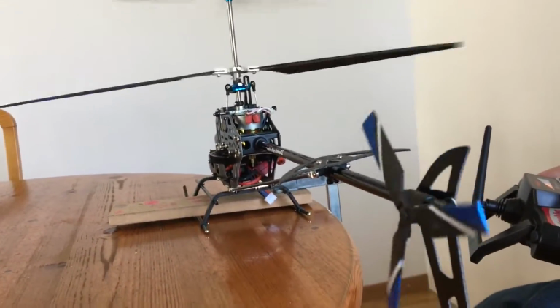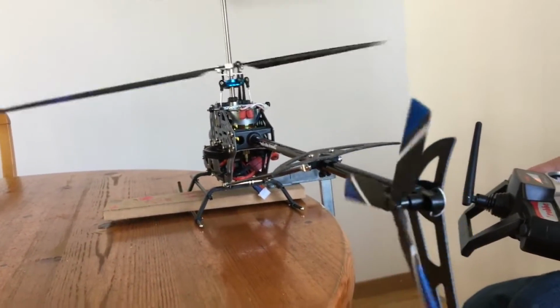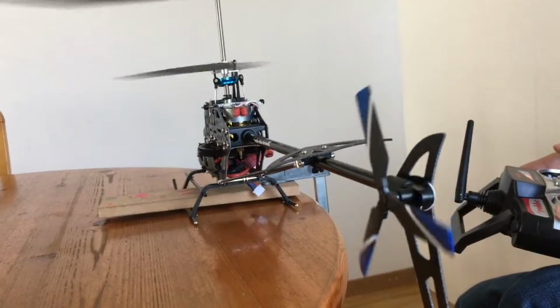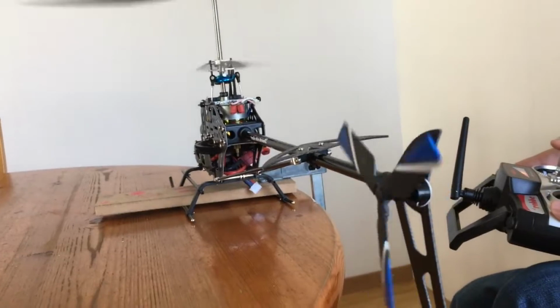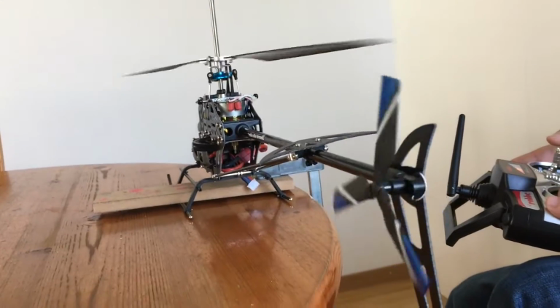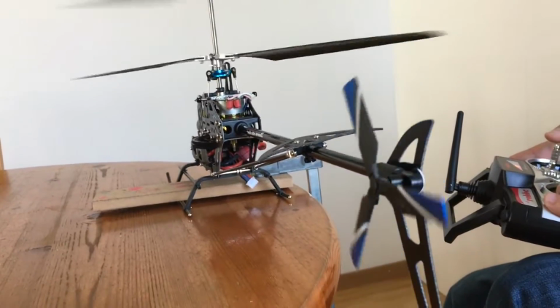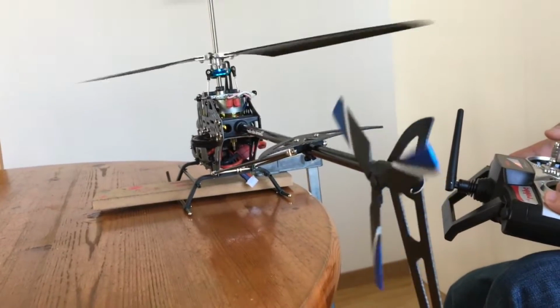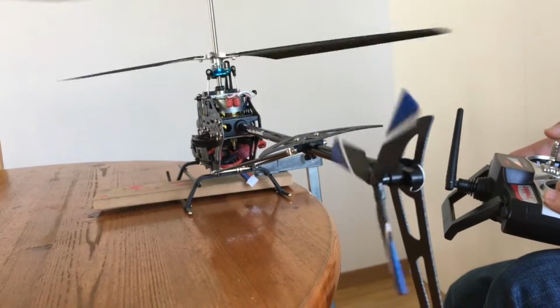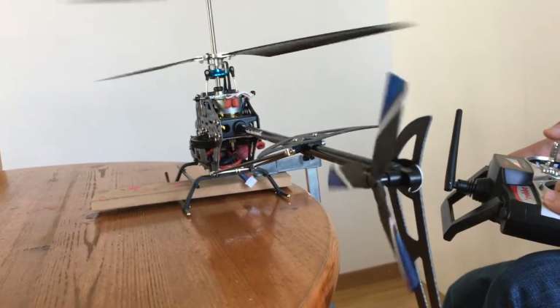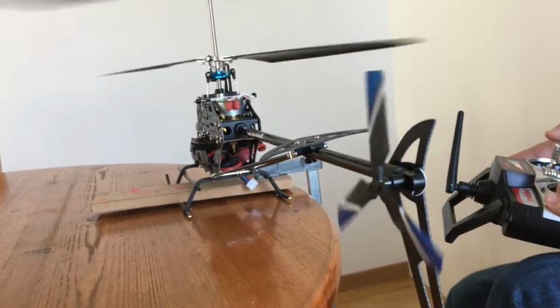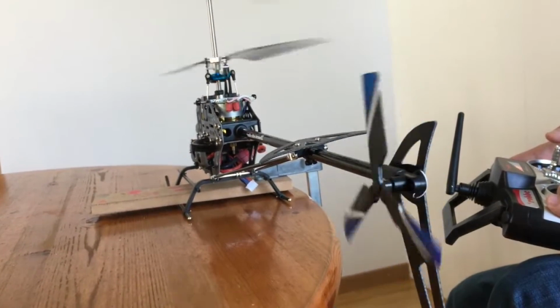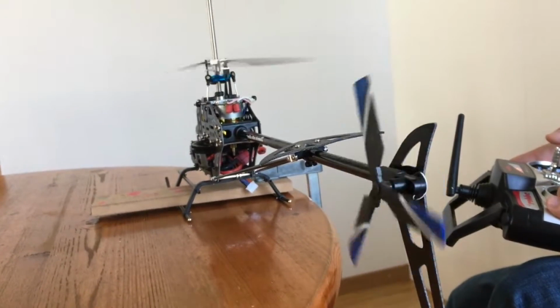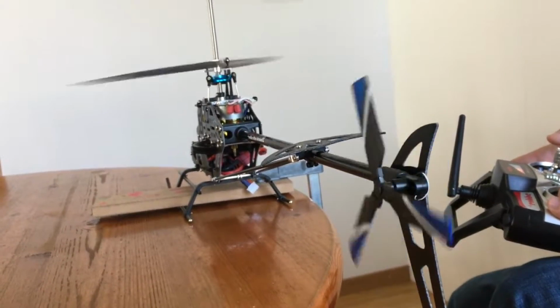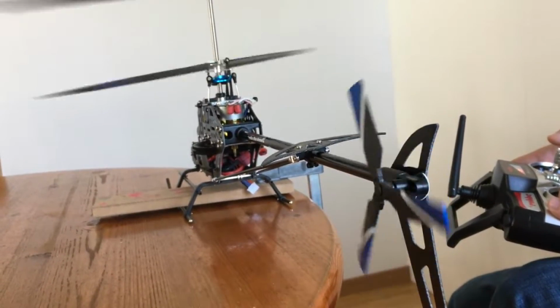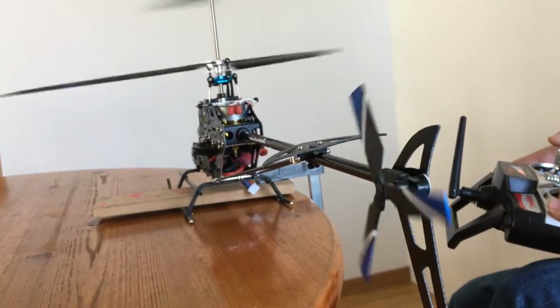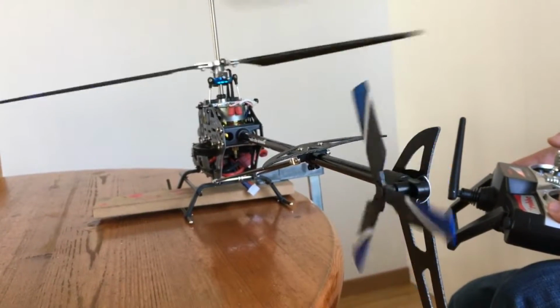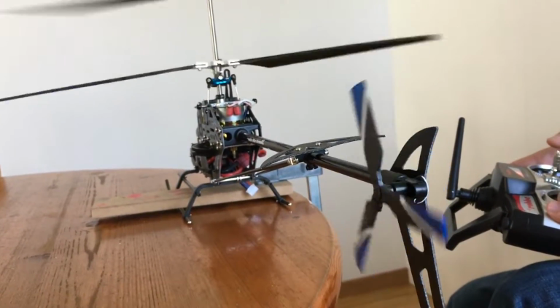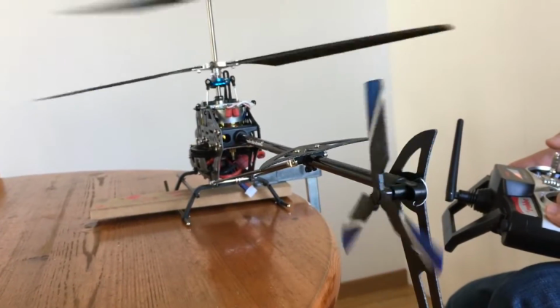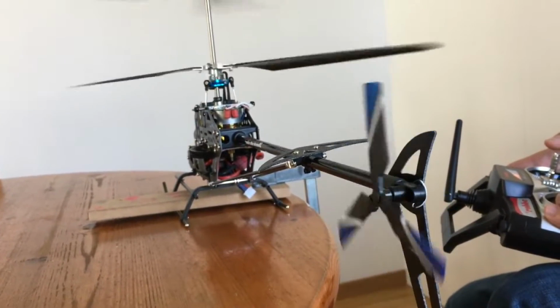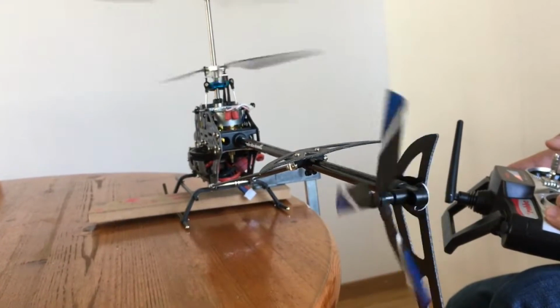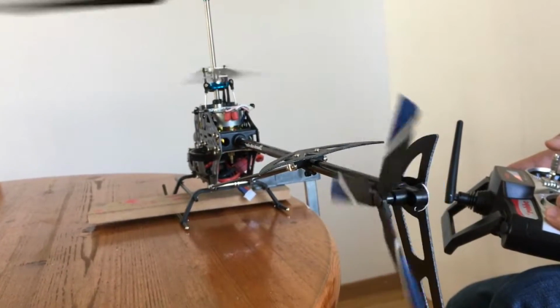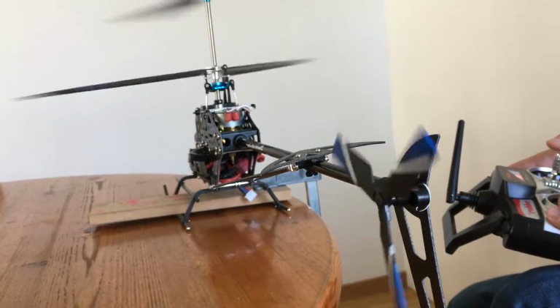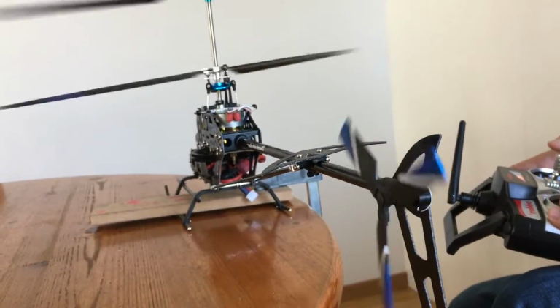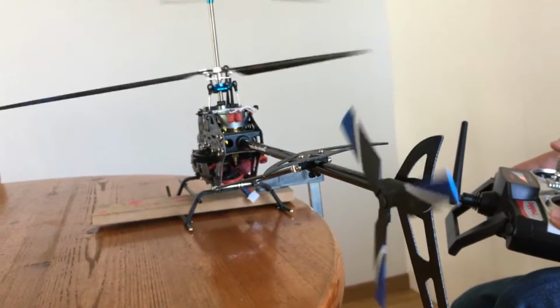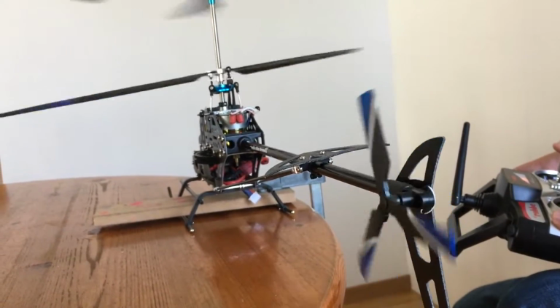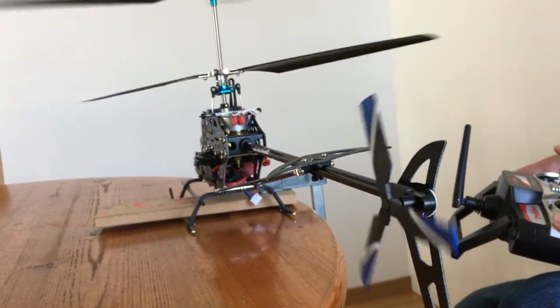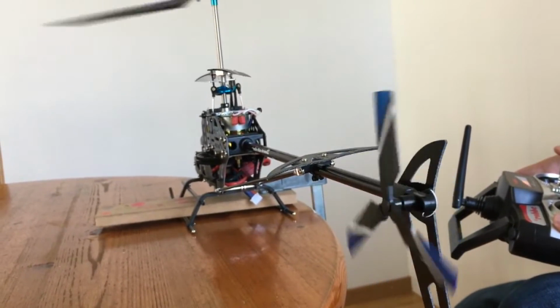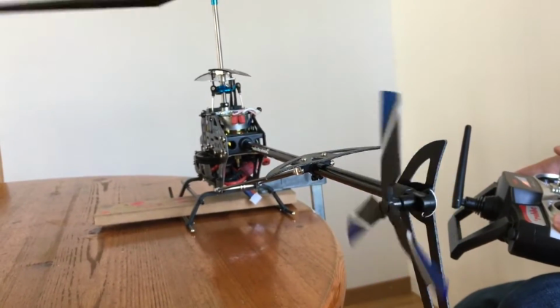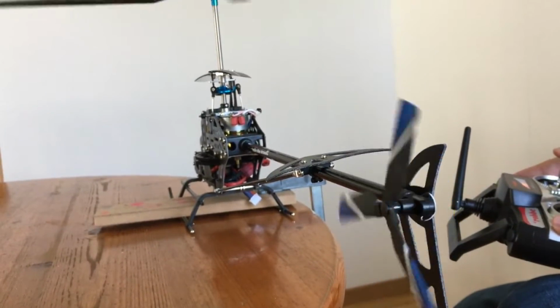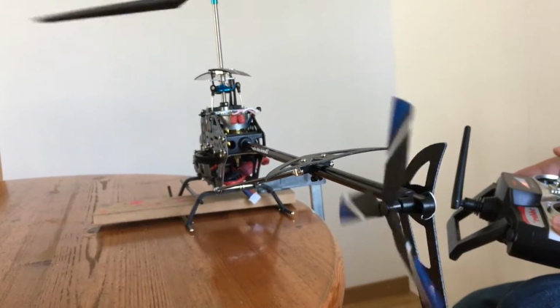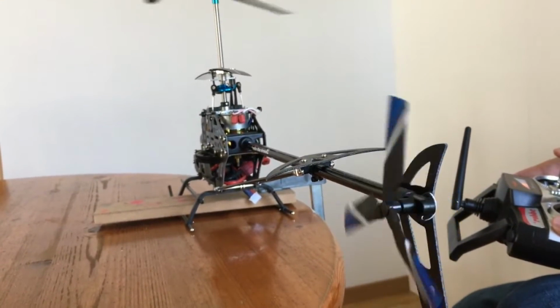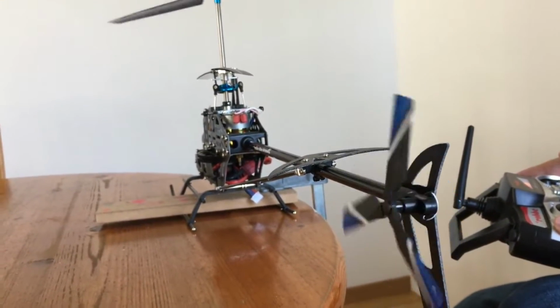Because I don't want to kill myself, I have clamped the helicopter to the table.